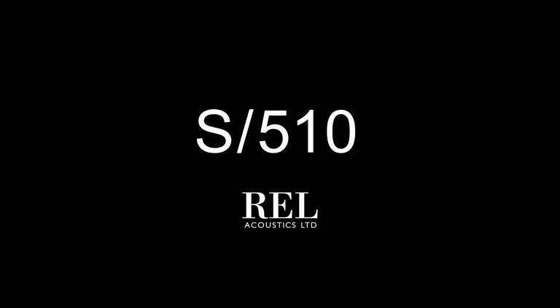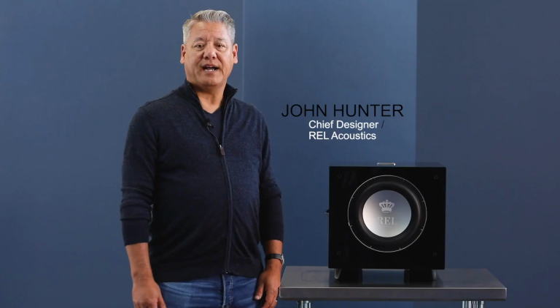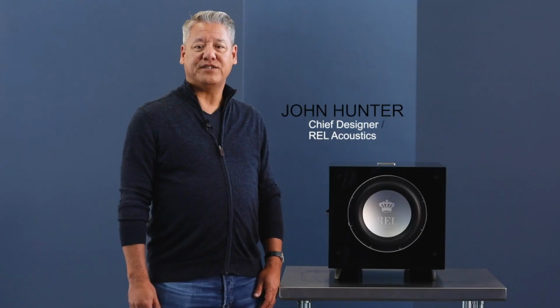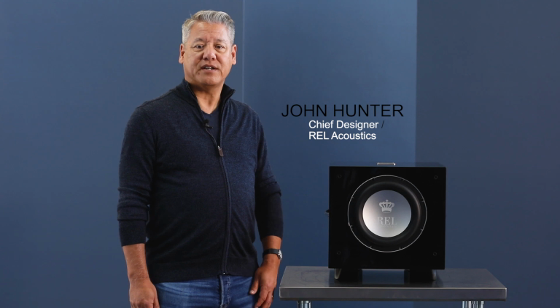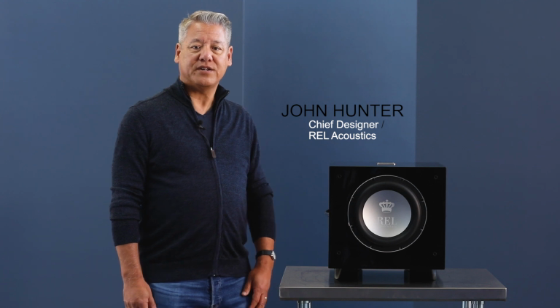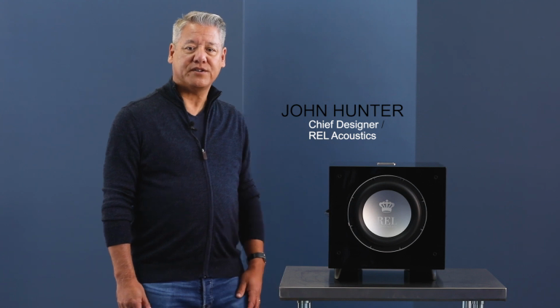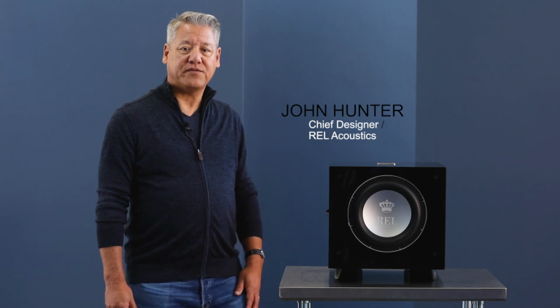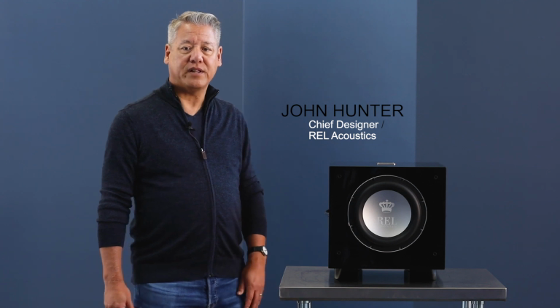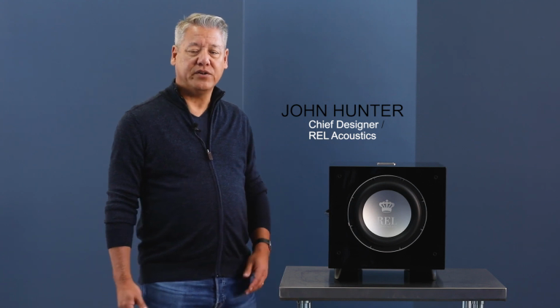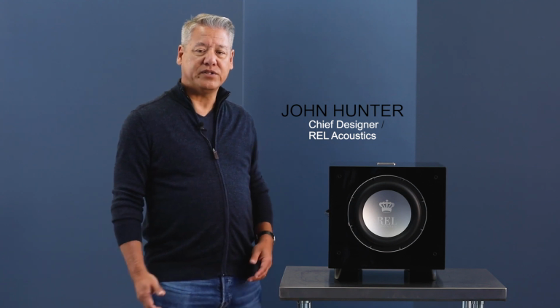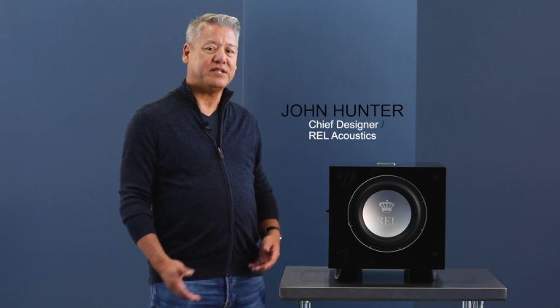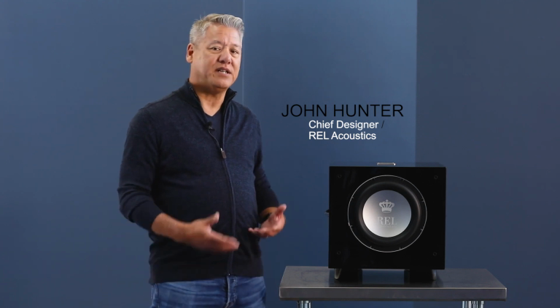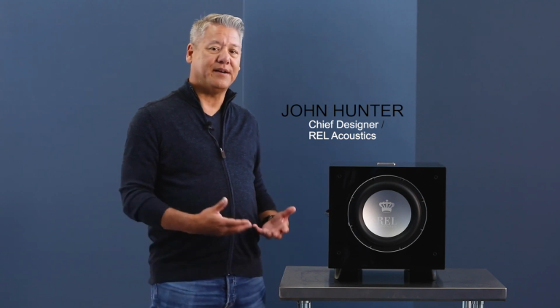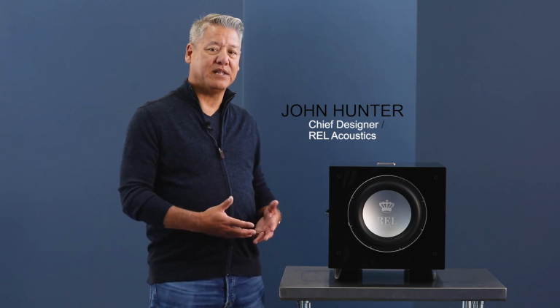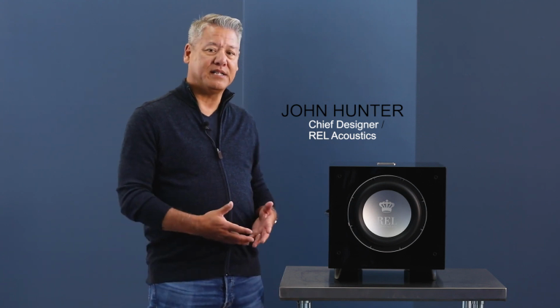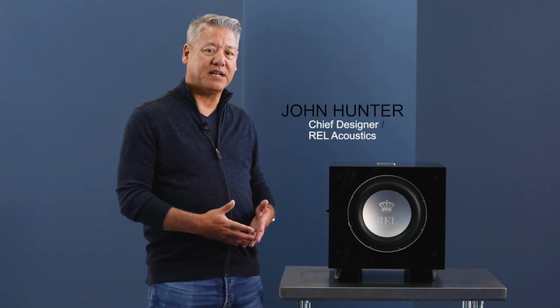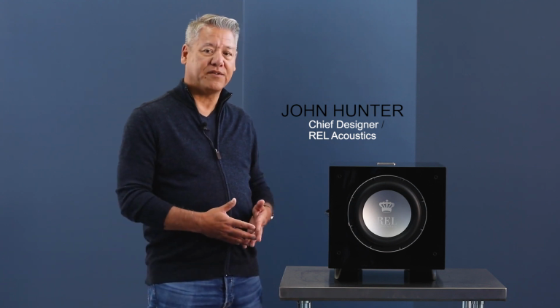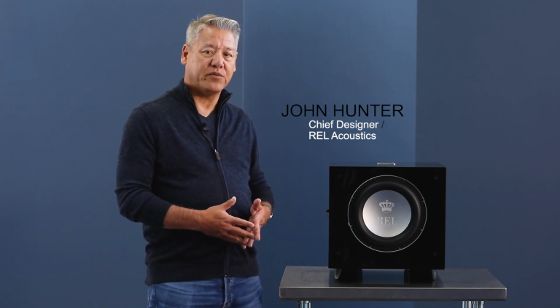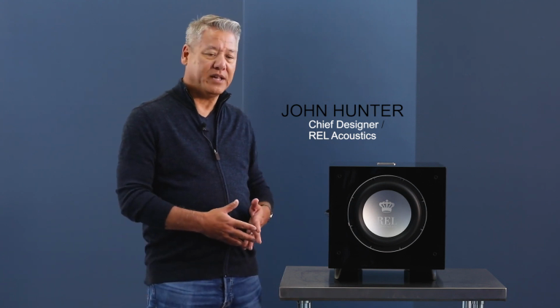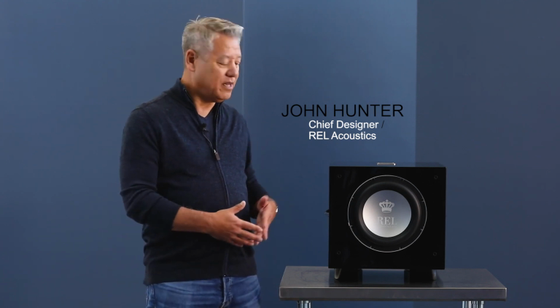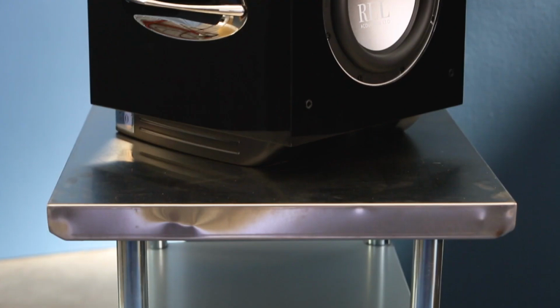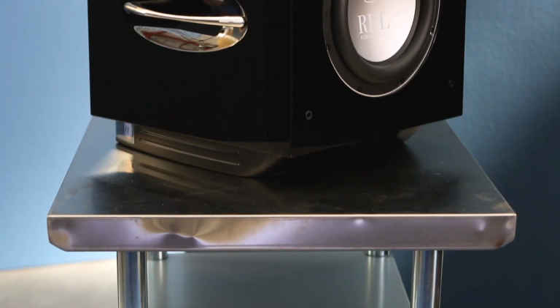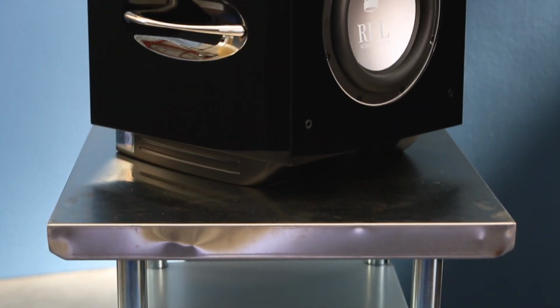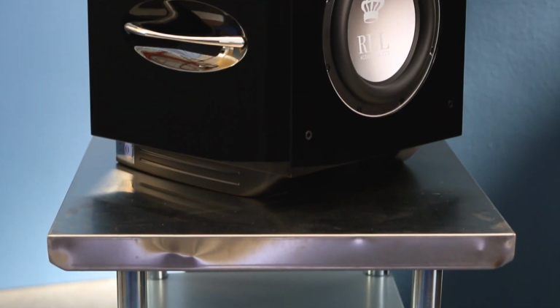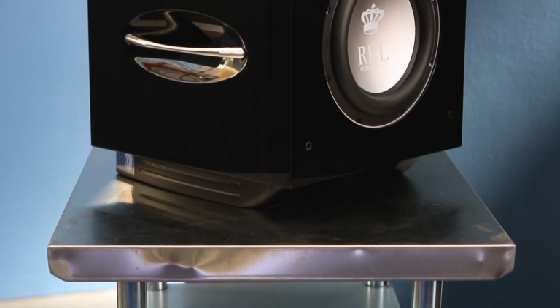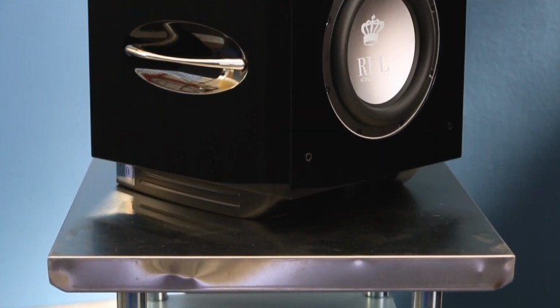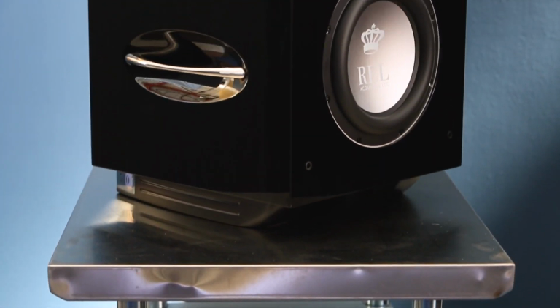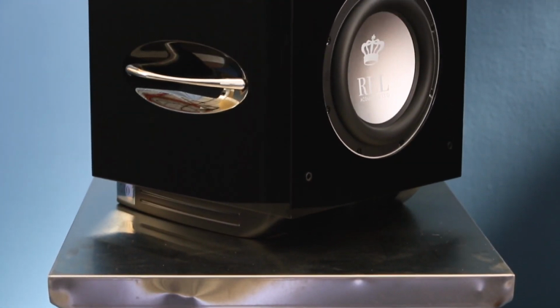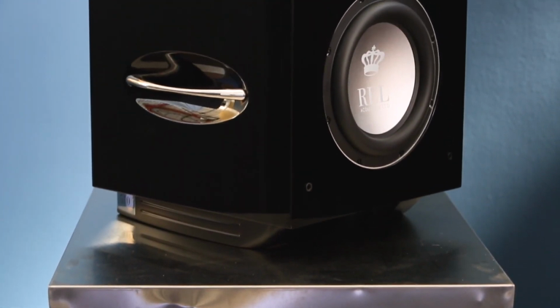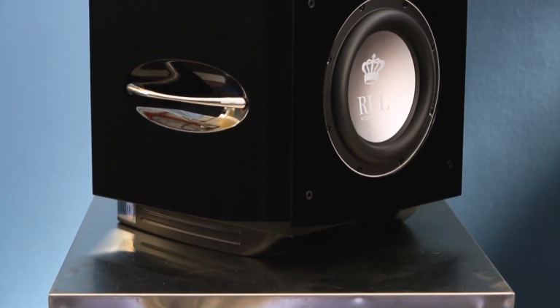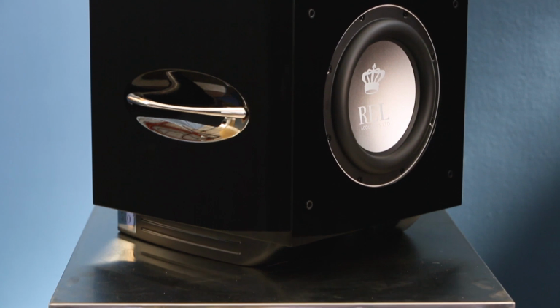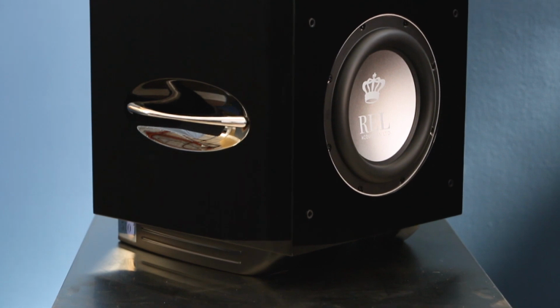Hi, I'm John Hunter of REL Acoustics. I'm the lead designer for REL. We're here to show you the S510.